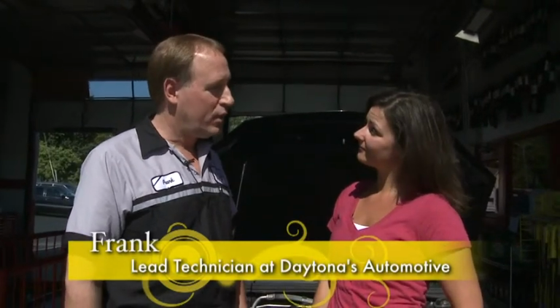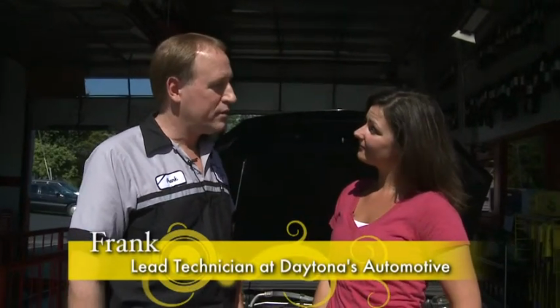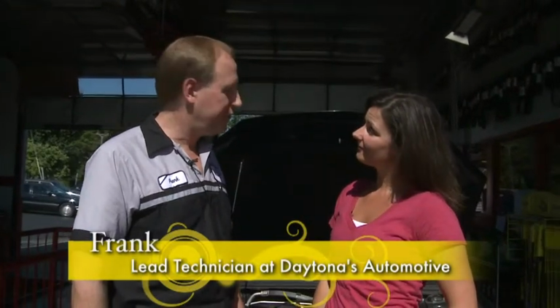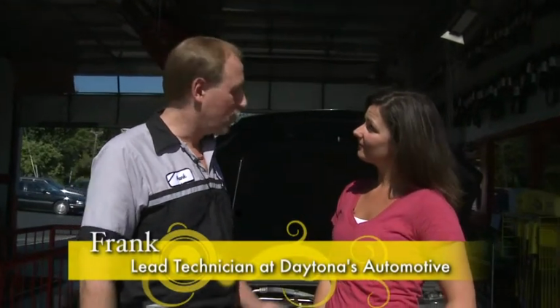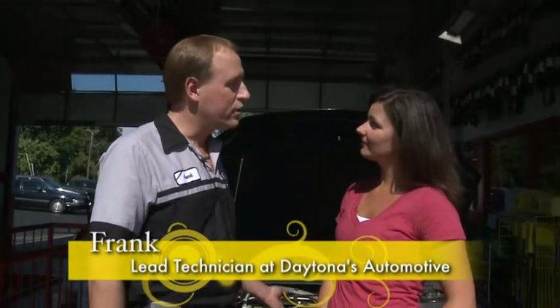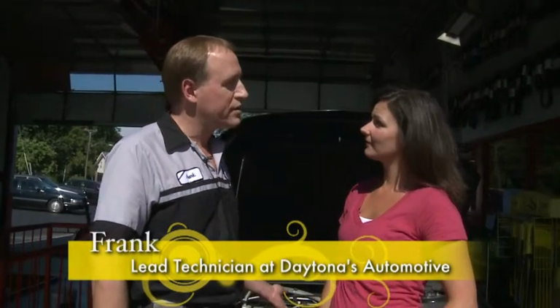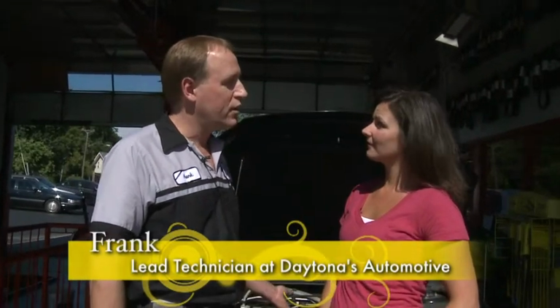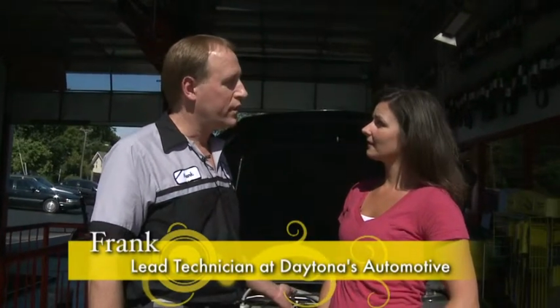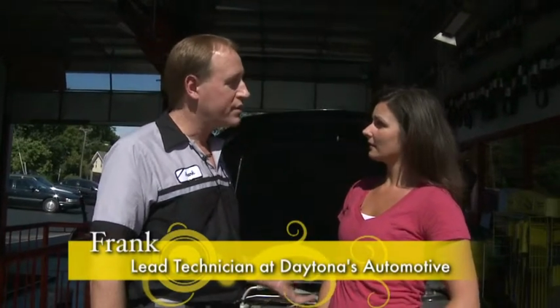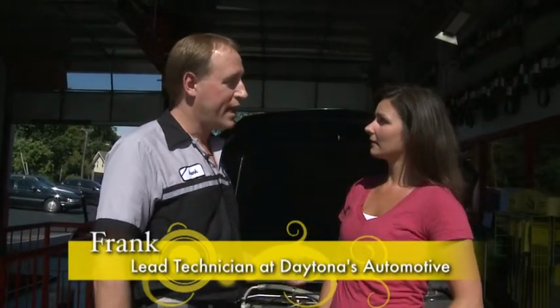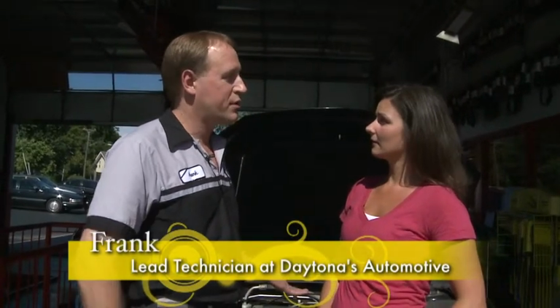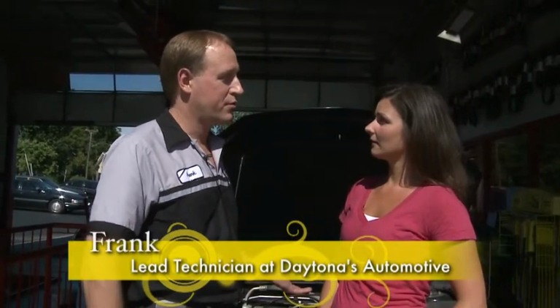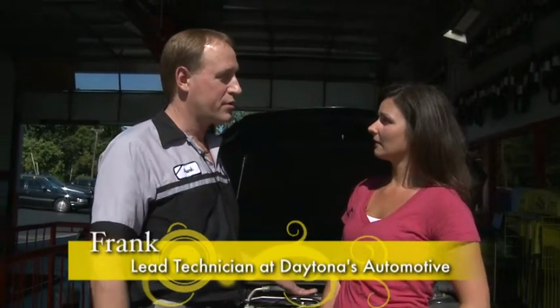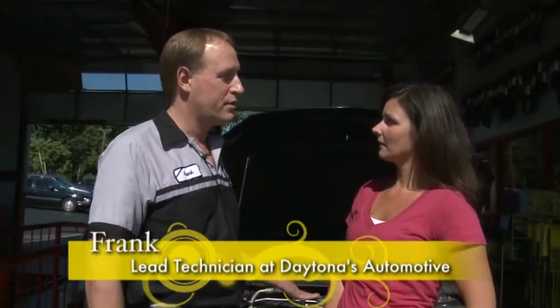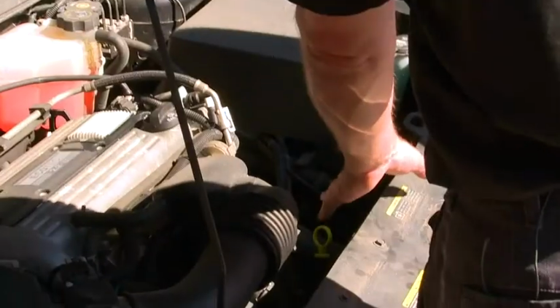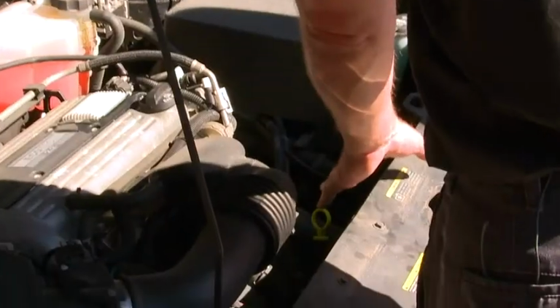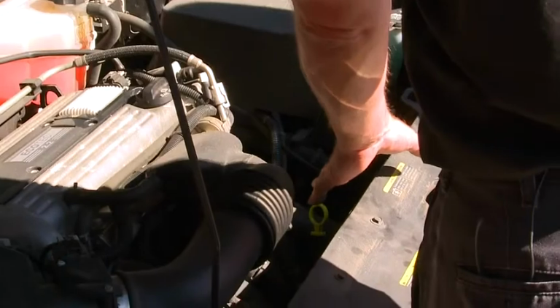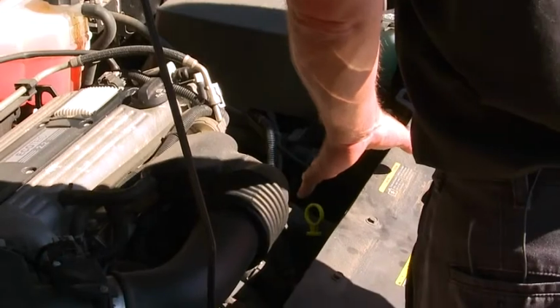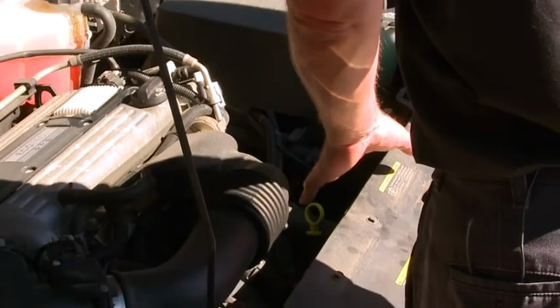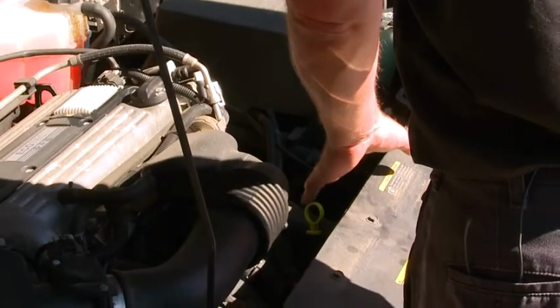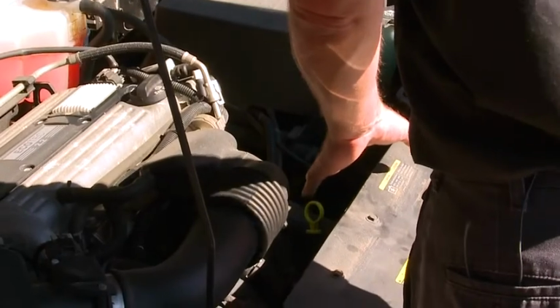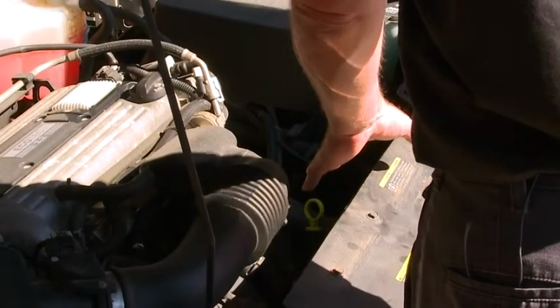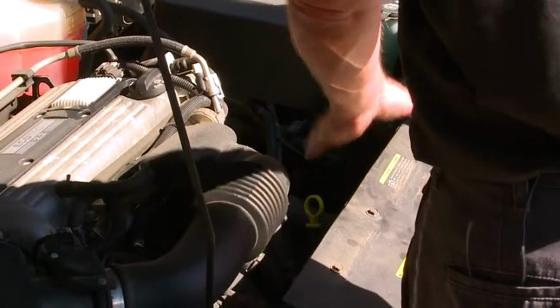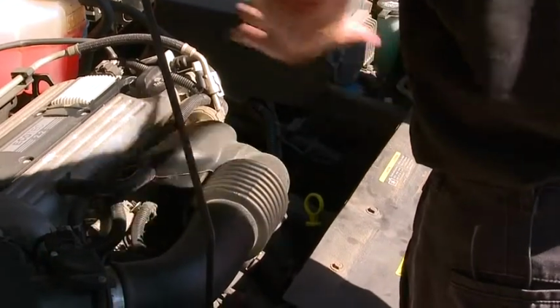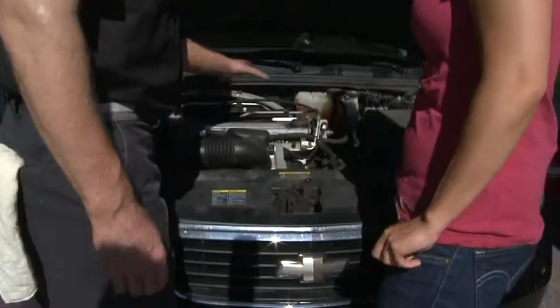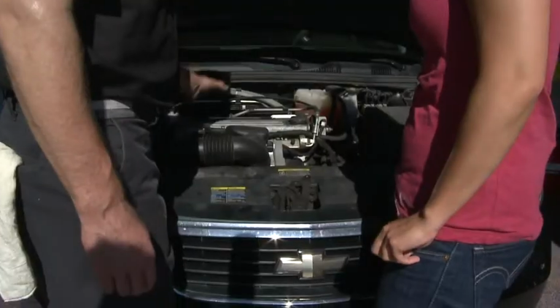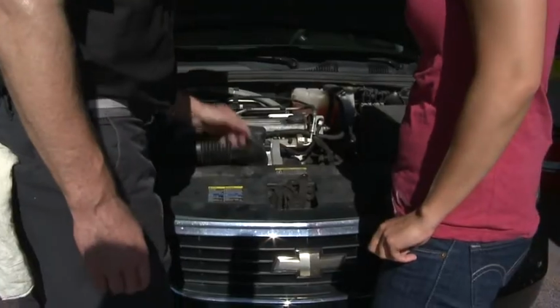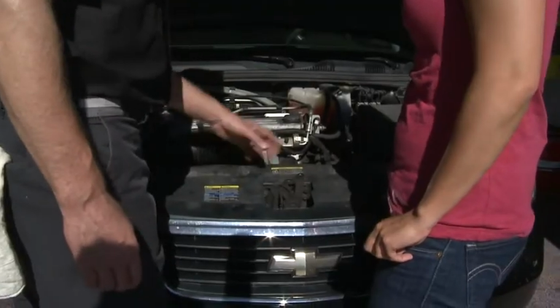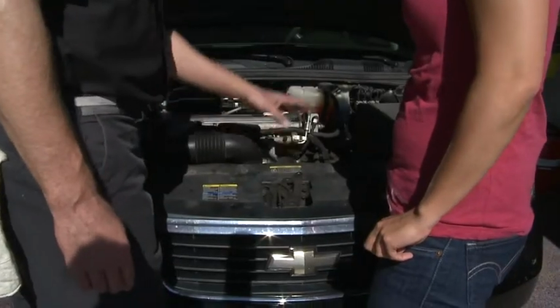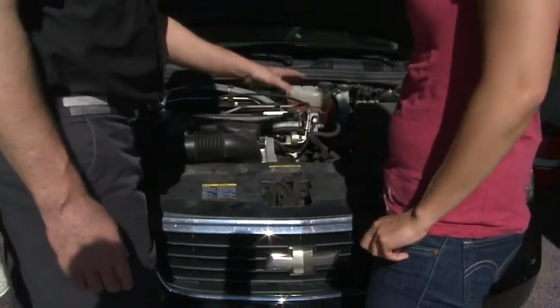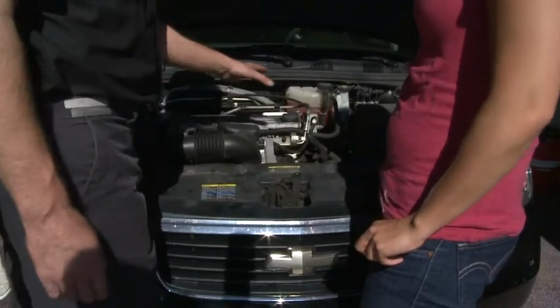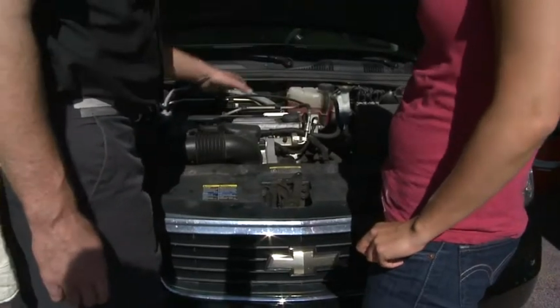Well, if your oil gets low, it could damage your engine. Right here, it's a bright yellow stick, so it's pretty easy to spot in this black engine bay.